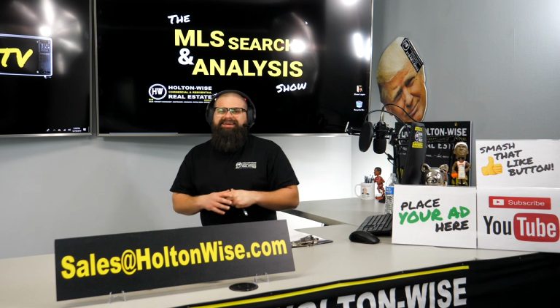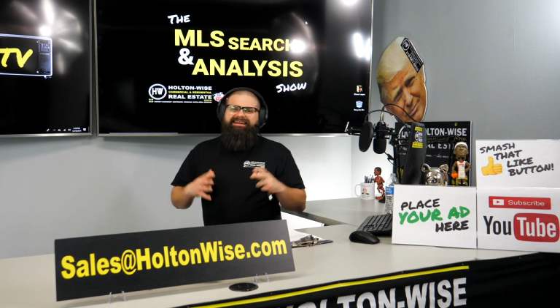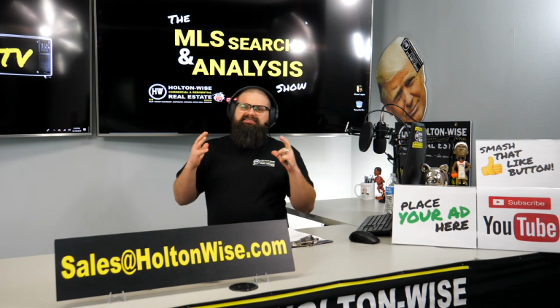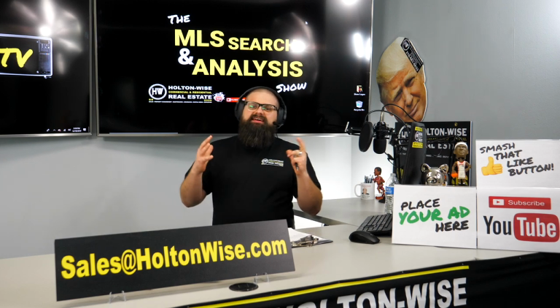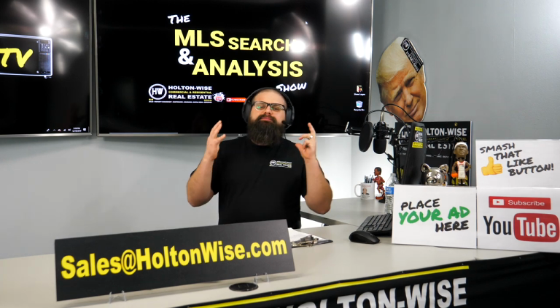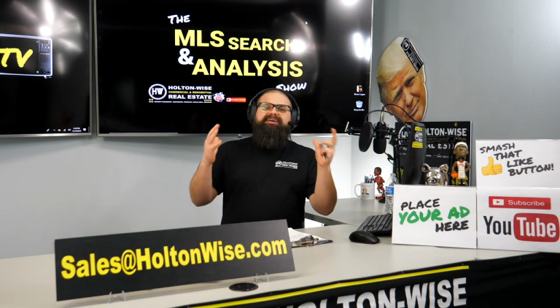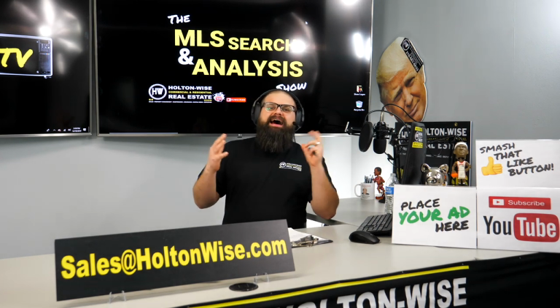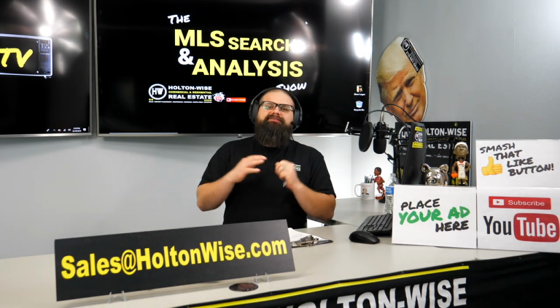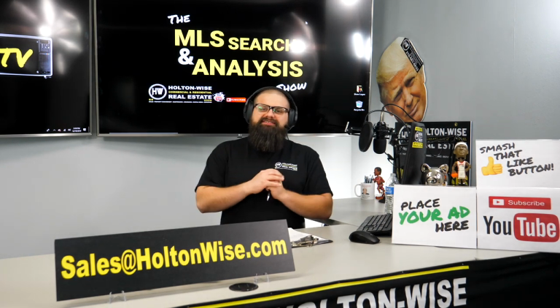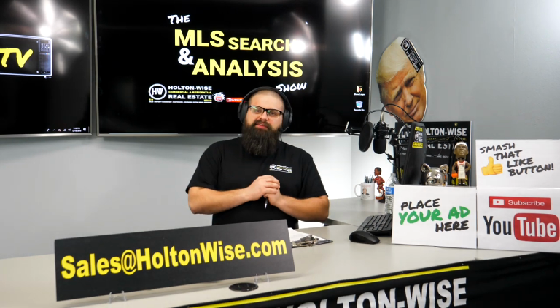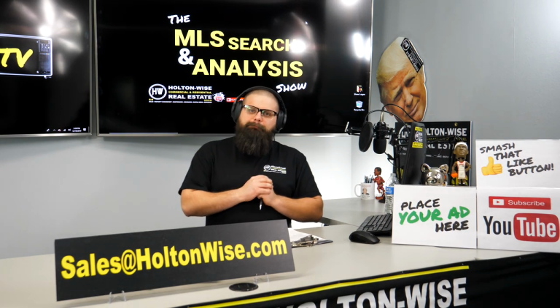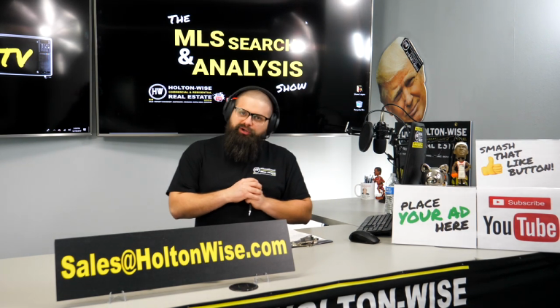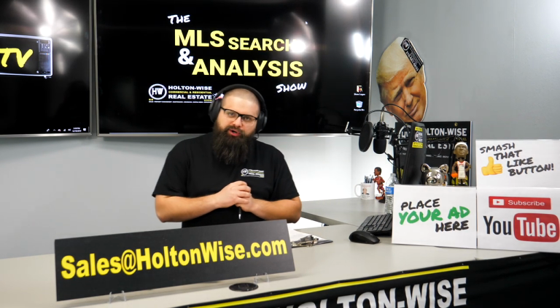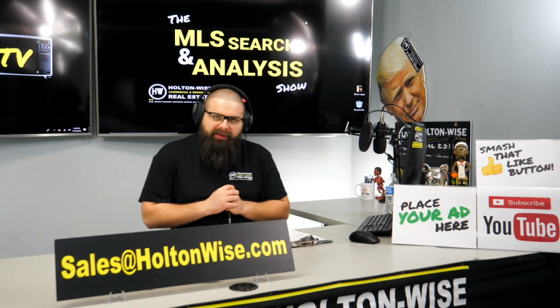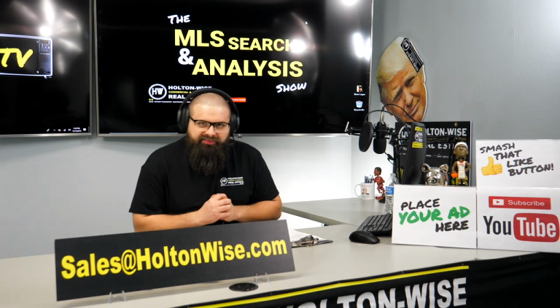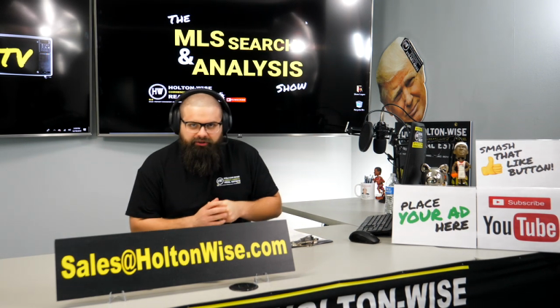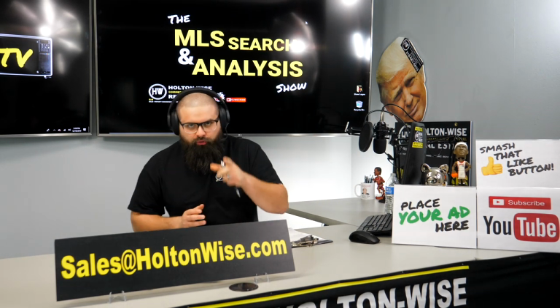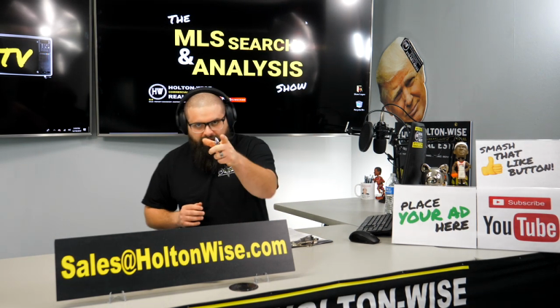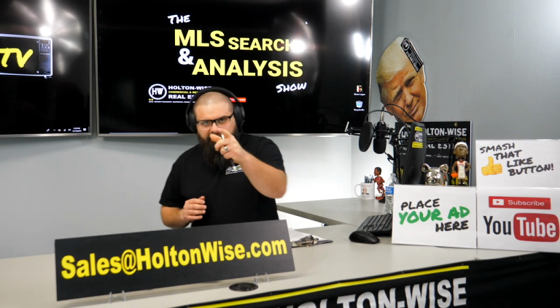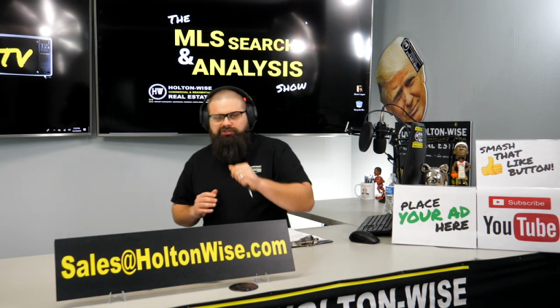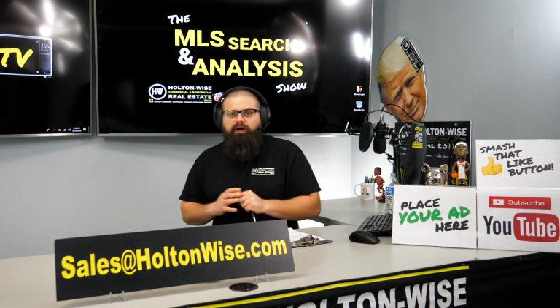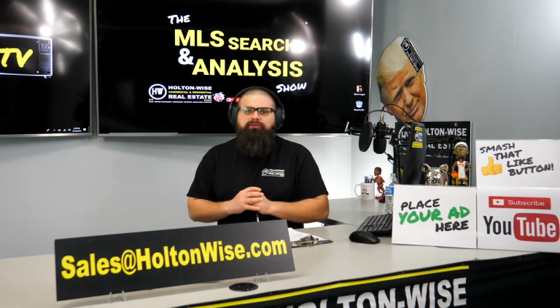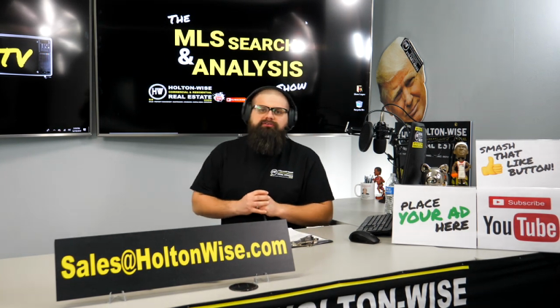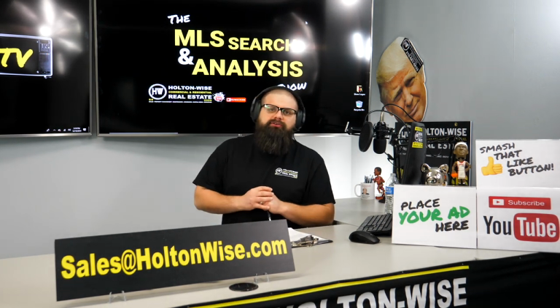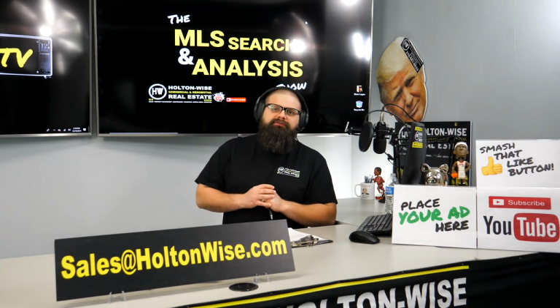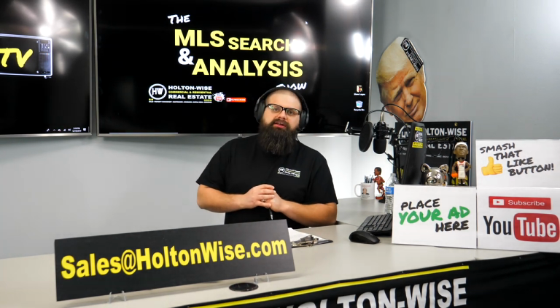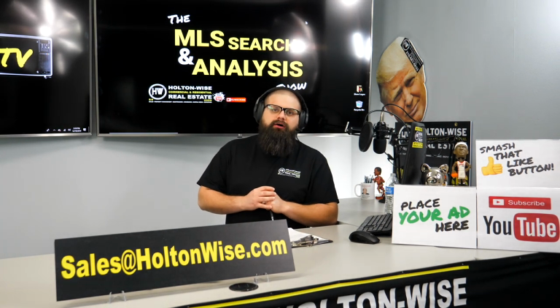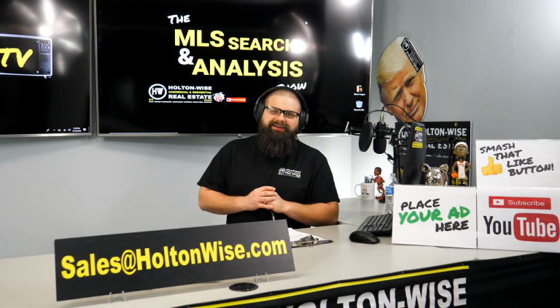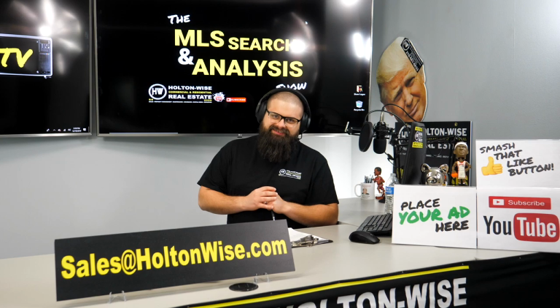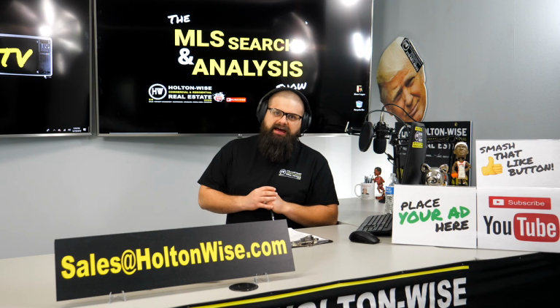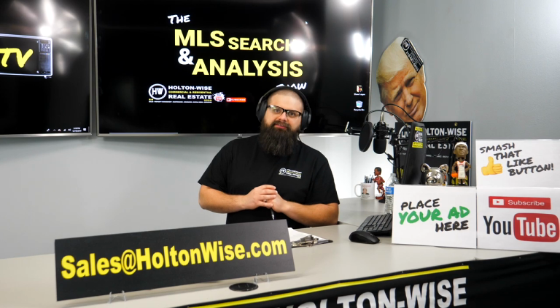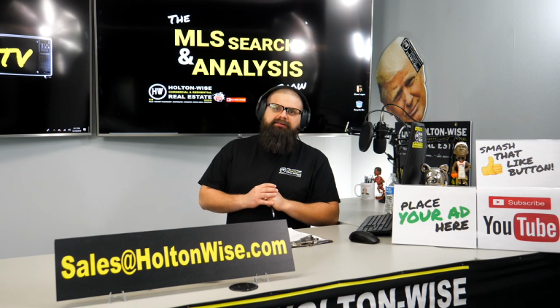Taking a deep dive into the BRRRR method. Greg and Joe, this is your video. Let's dive in.